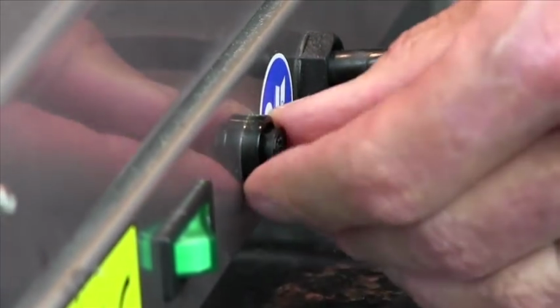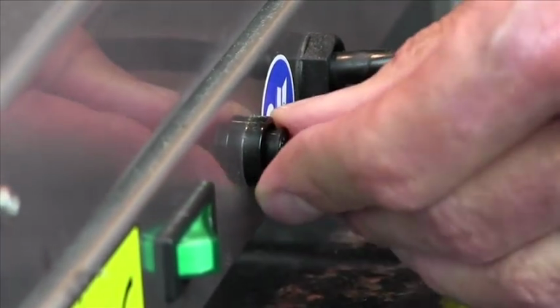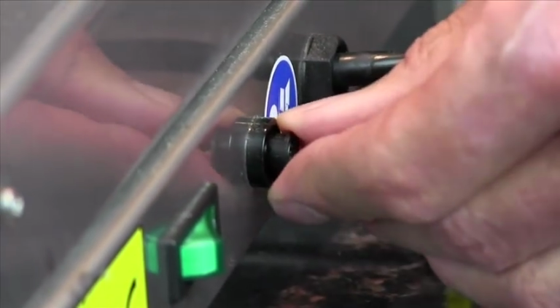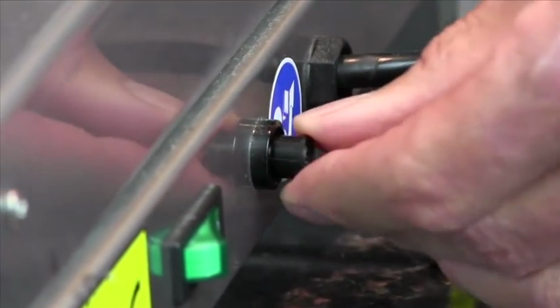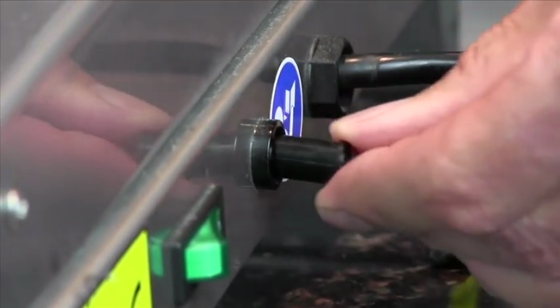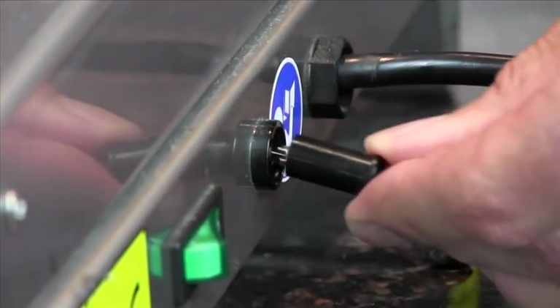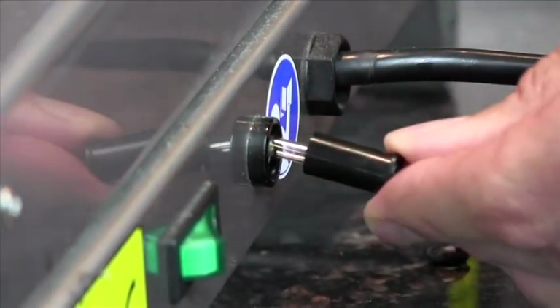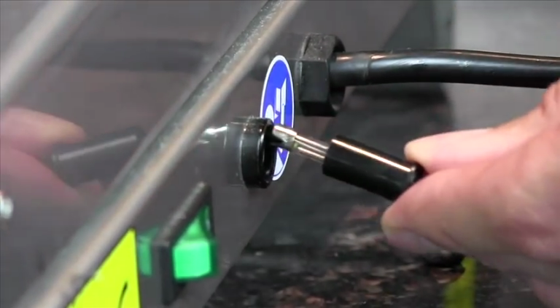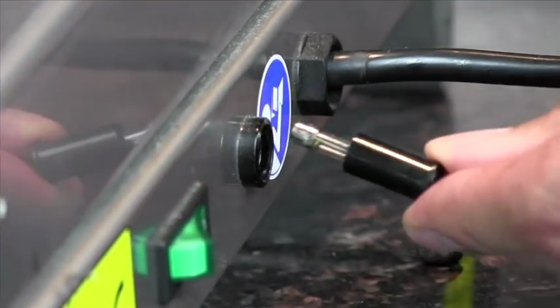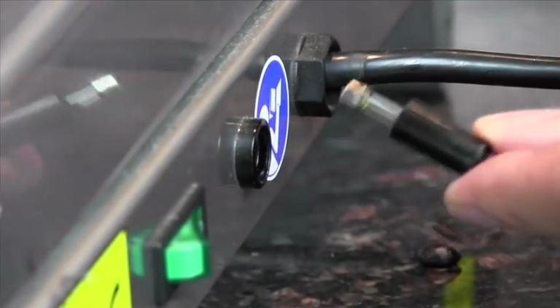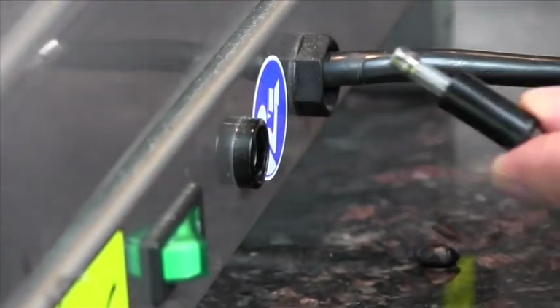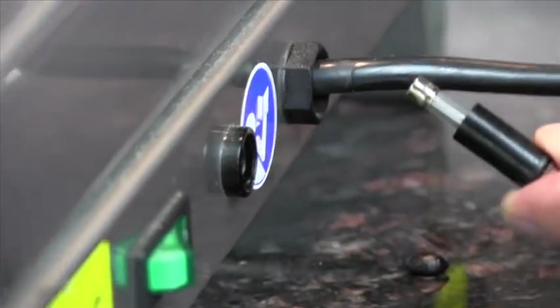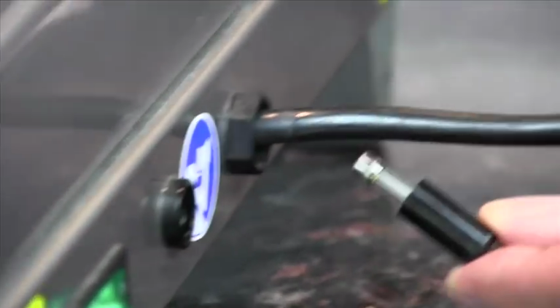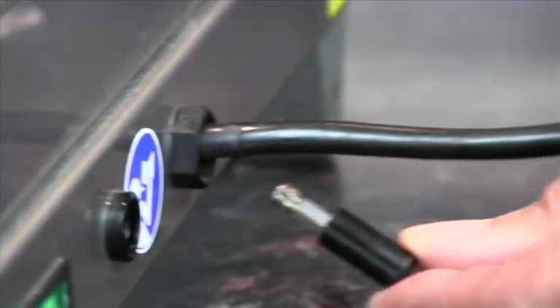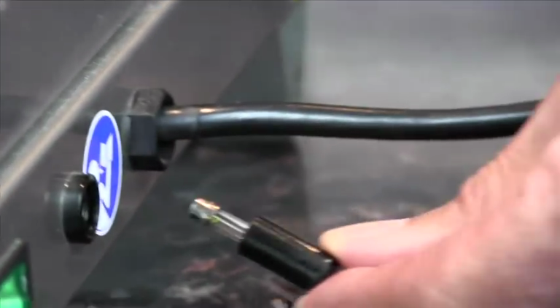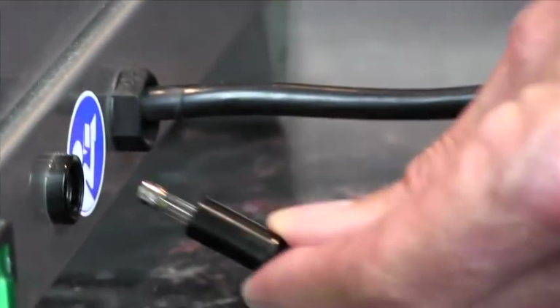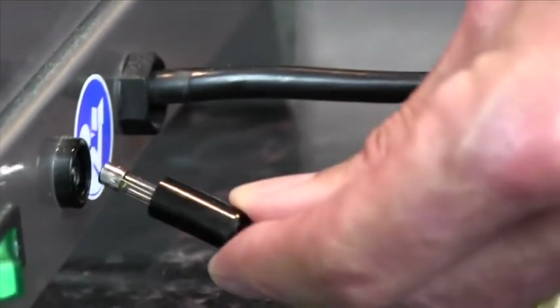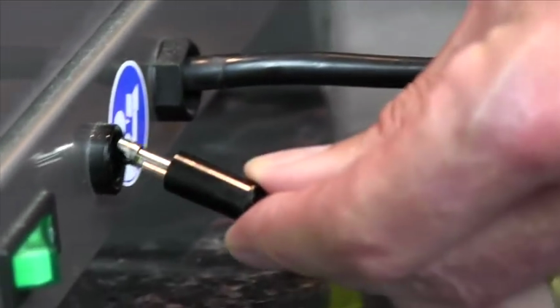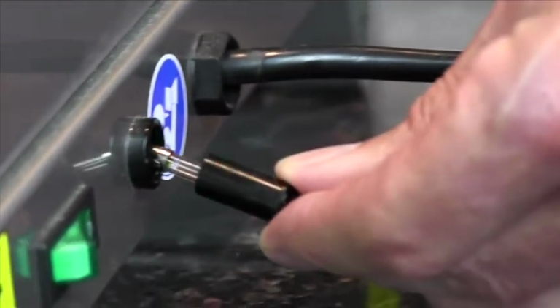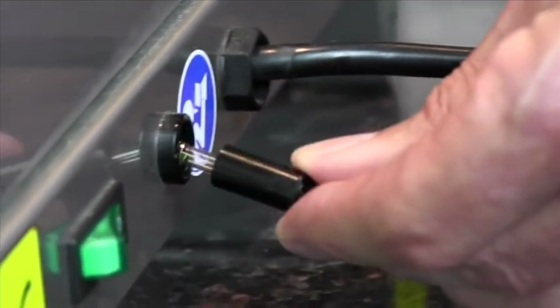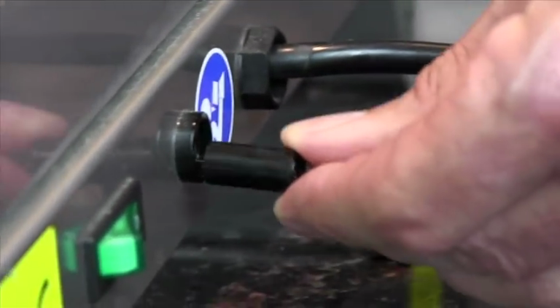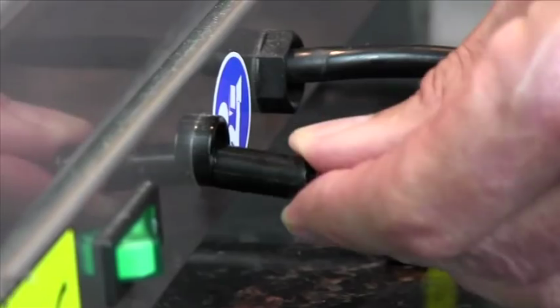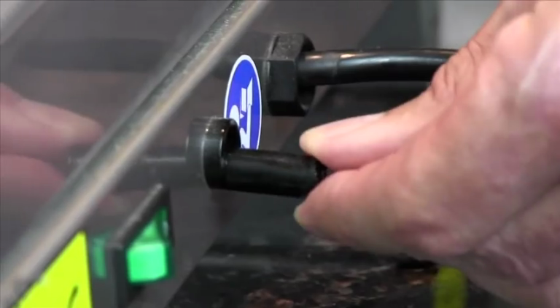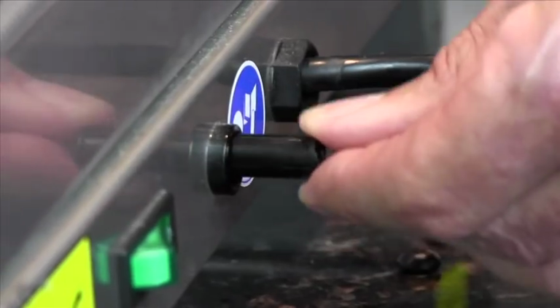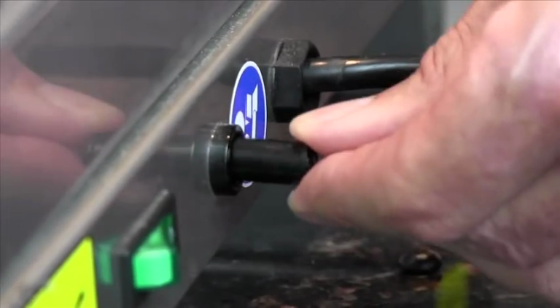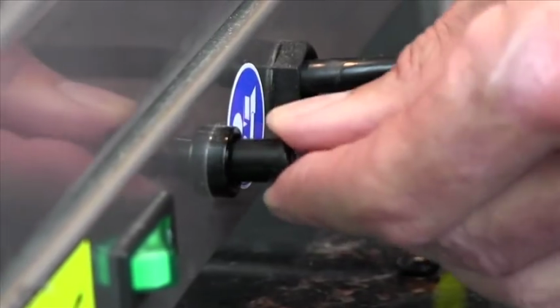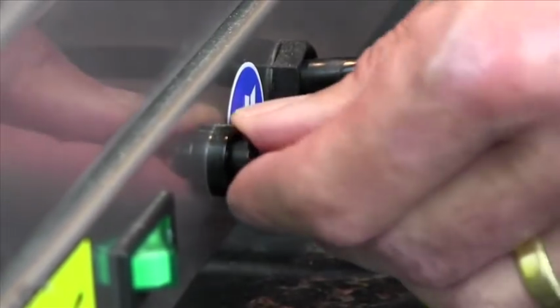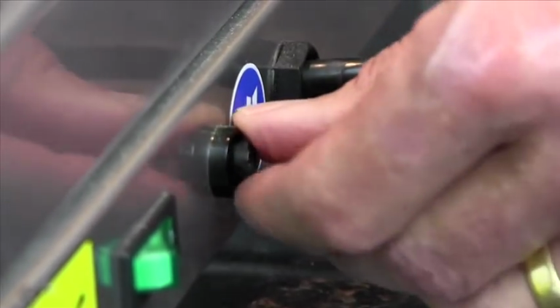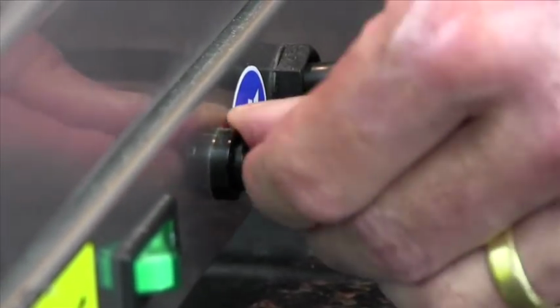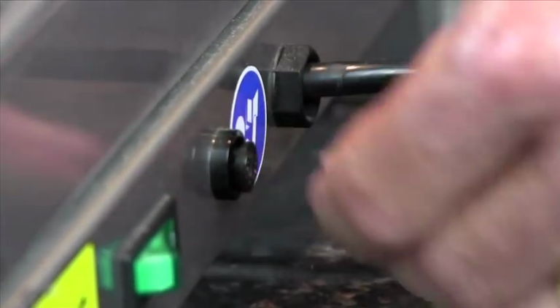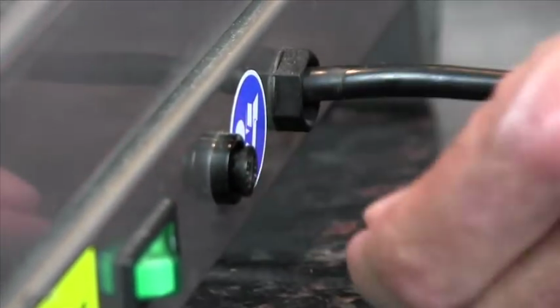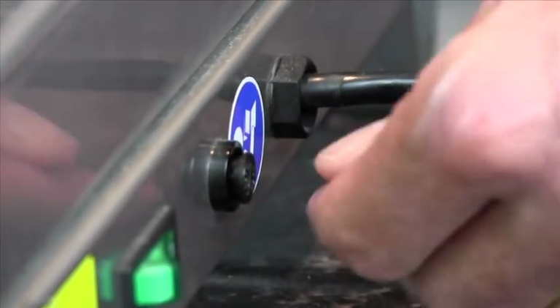The fuse is located on the side of the unit and can be easily removed with a regular screwdriver.